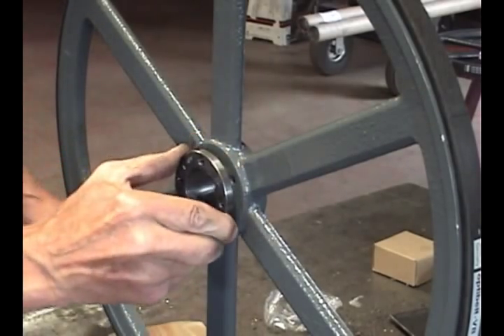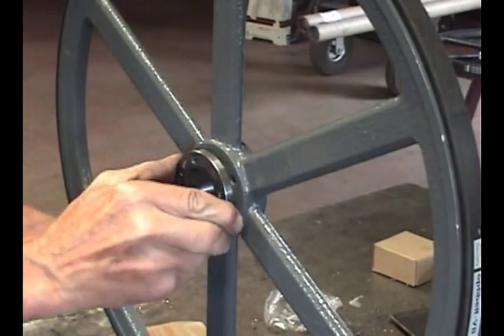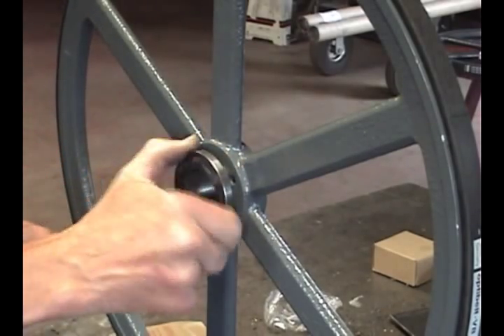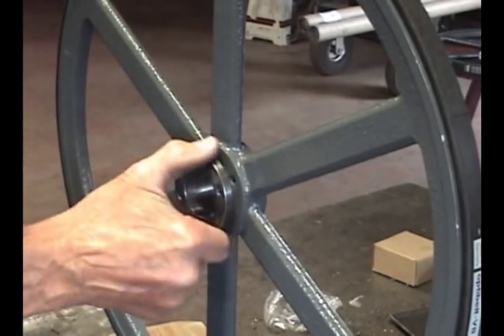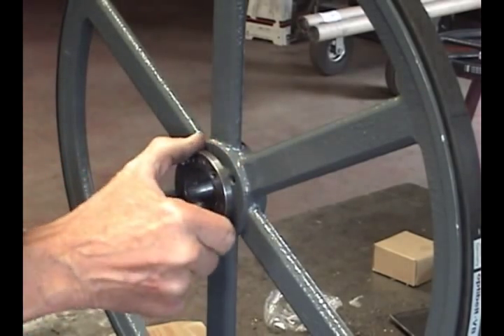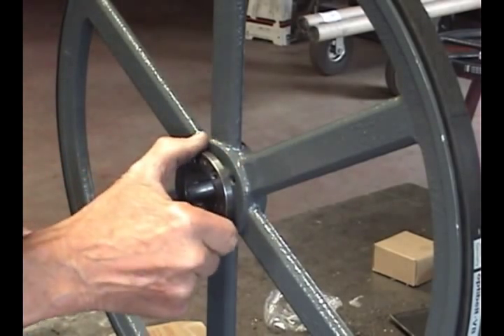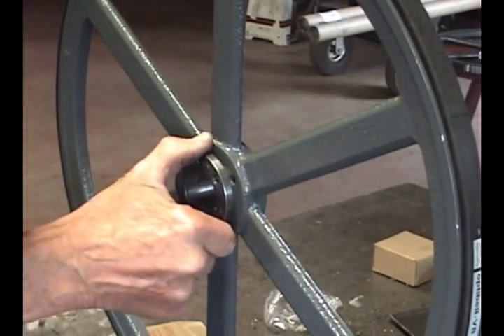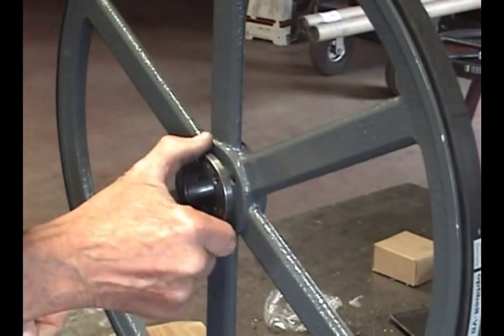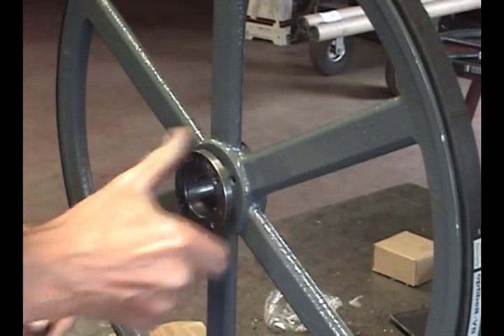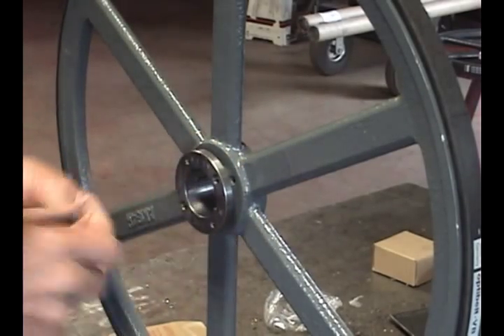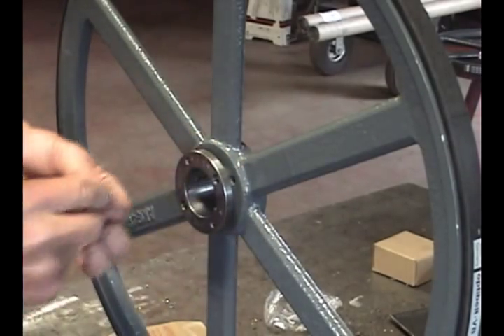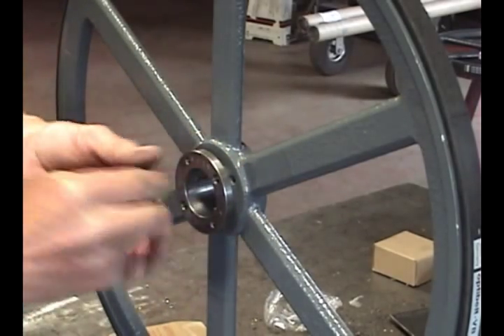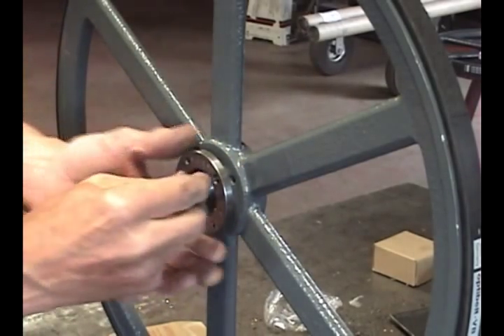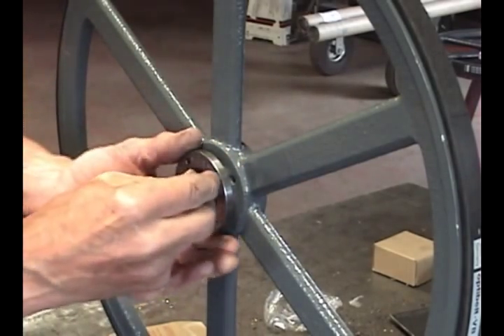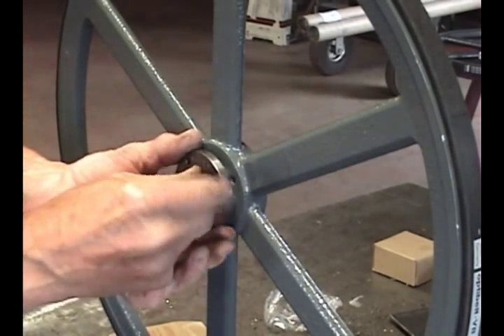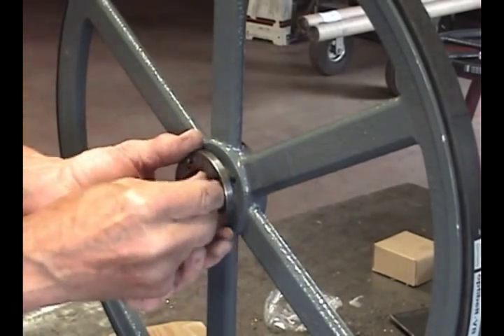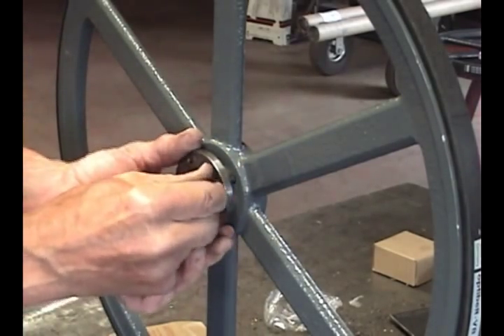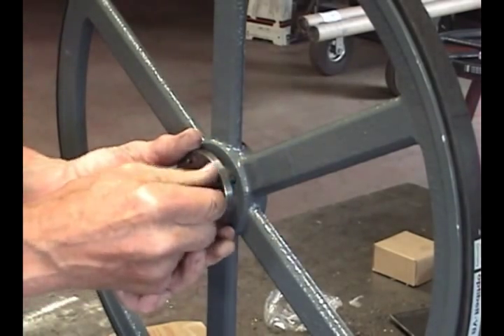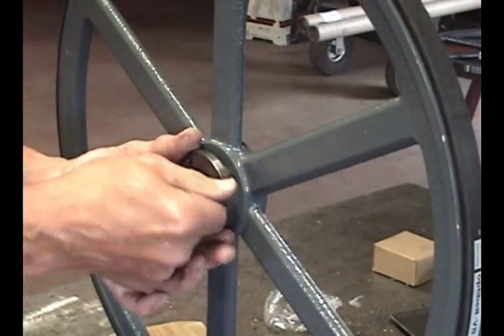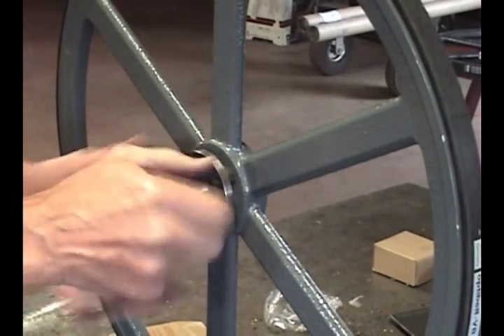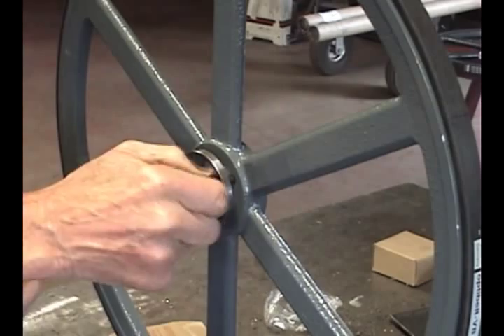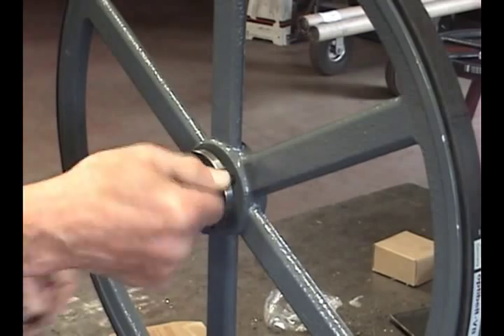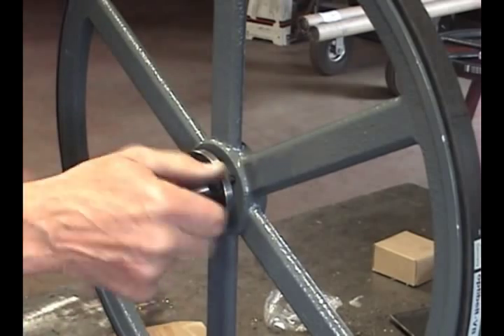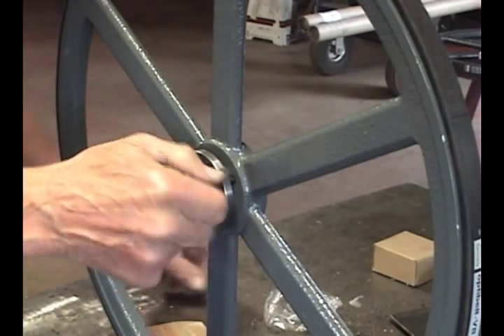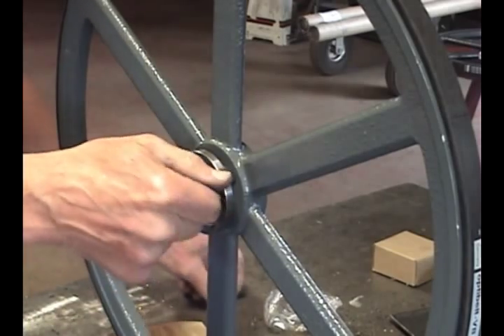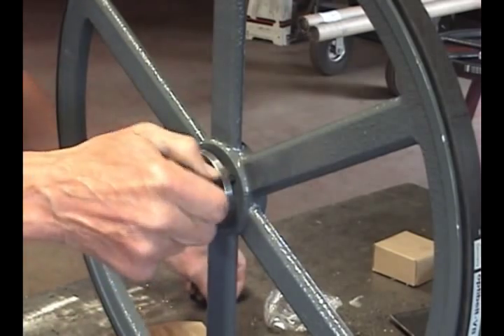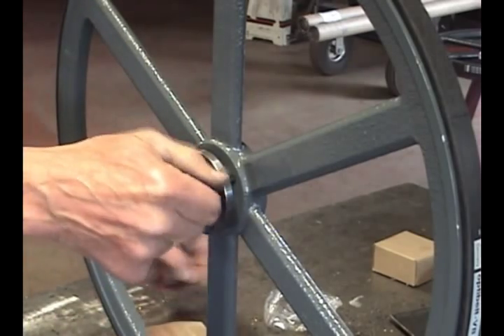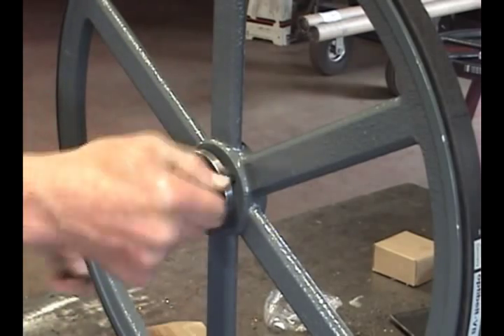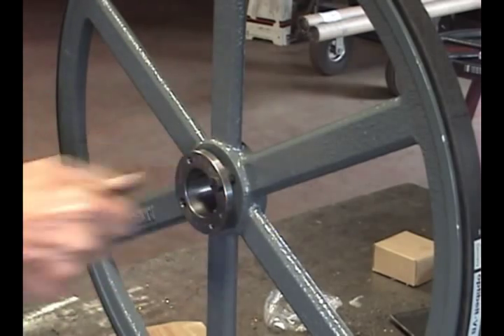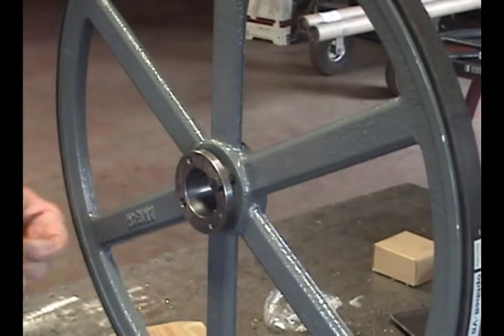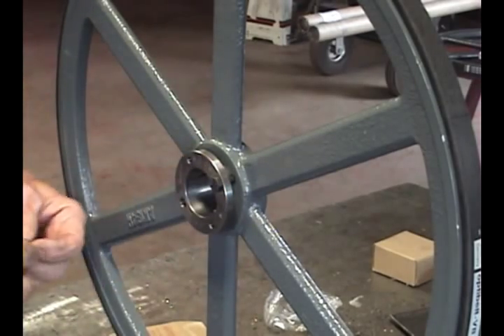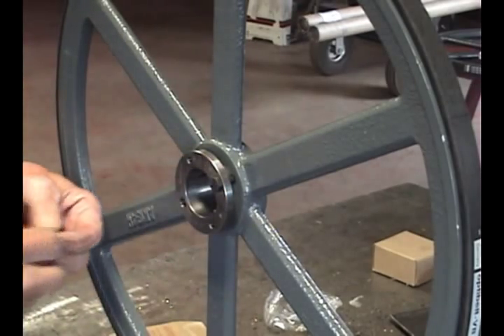Next, put the H bushing in the wheel center, noting that it can only go in from one side.